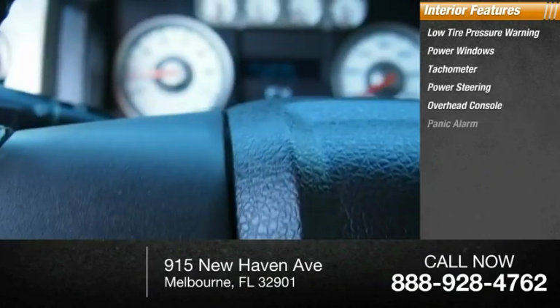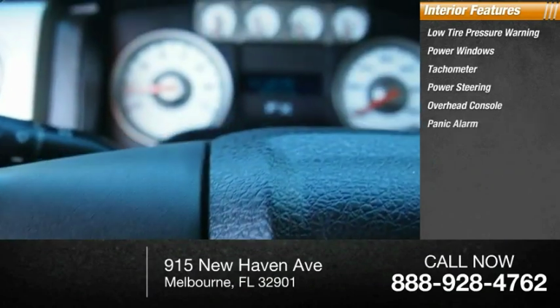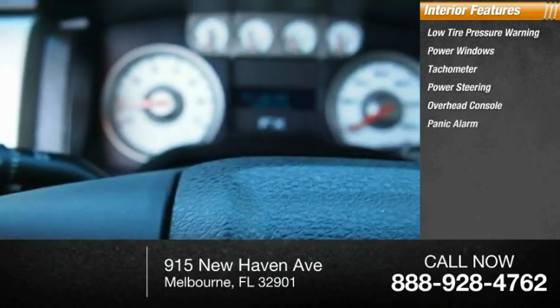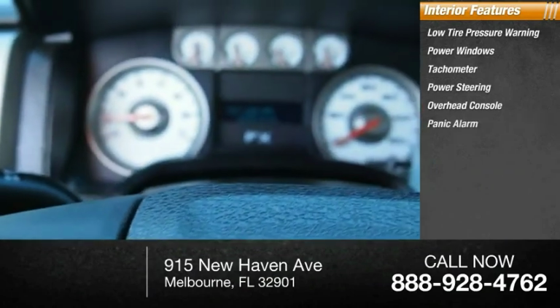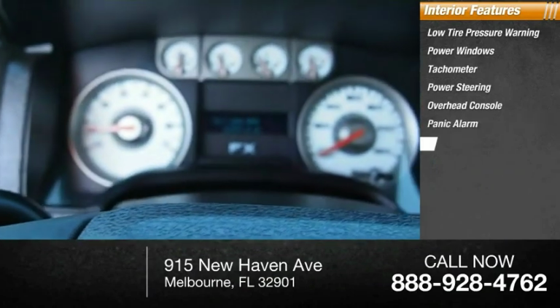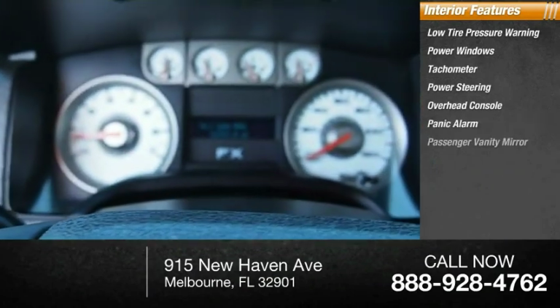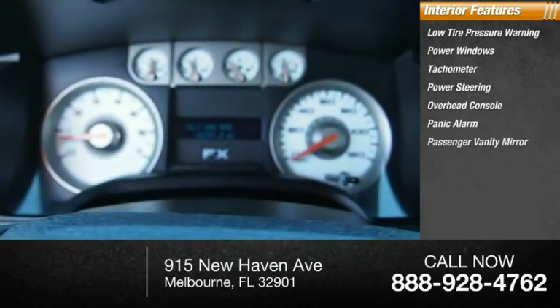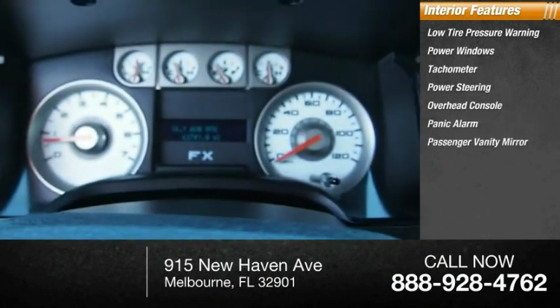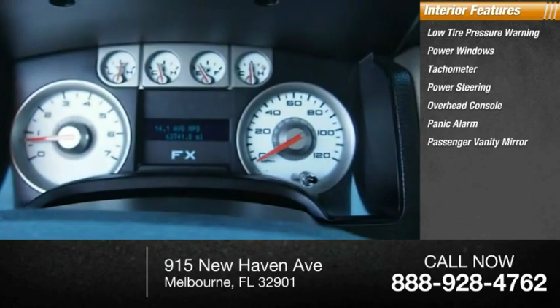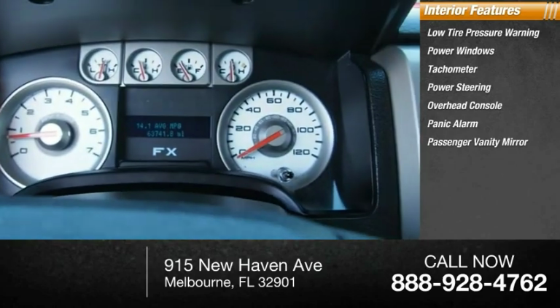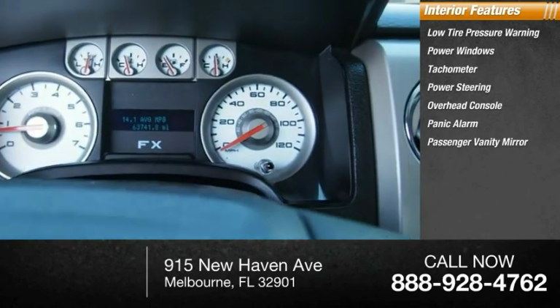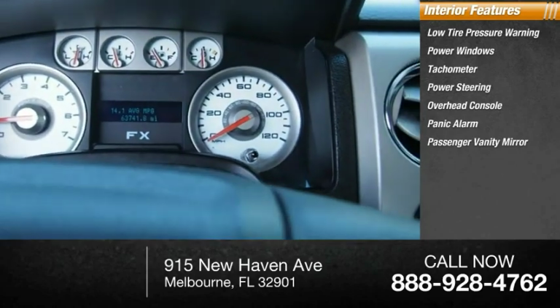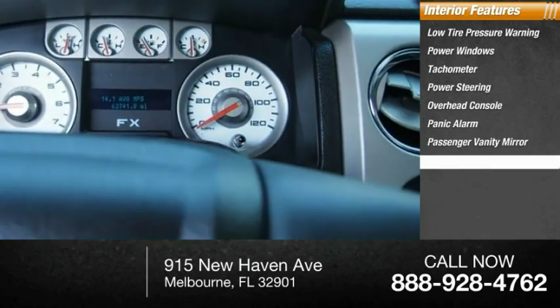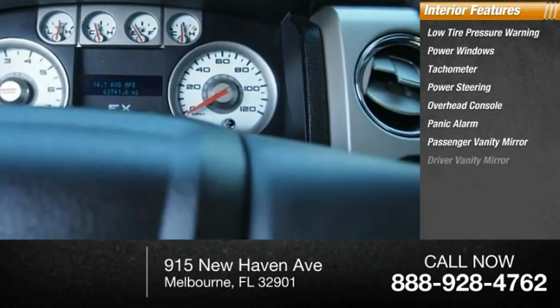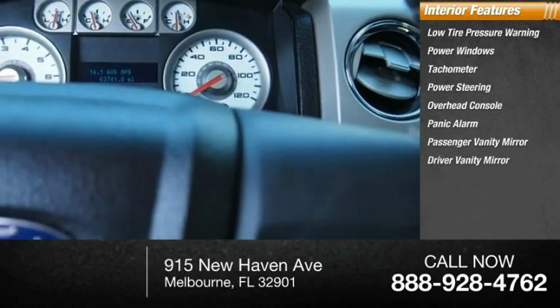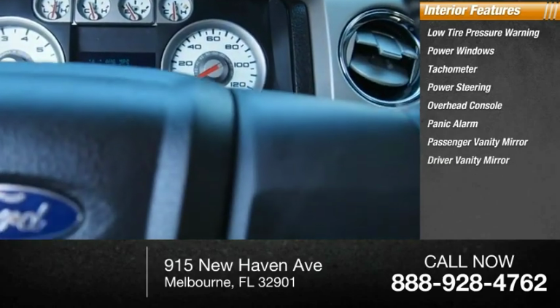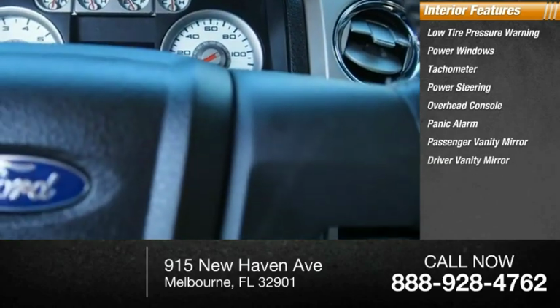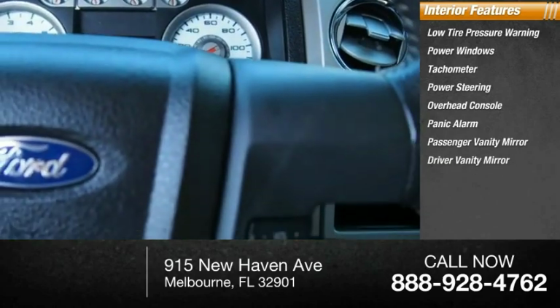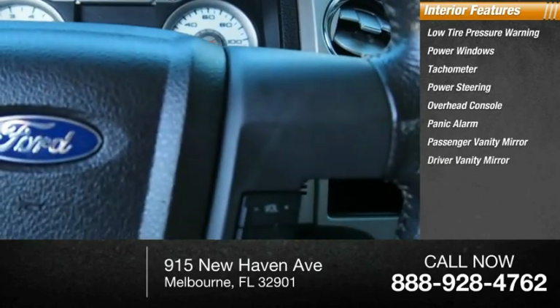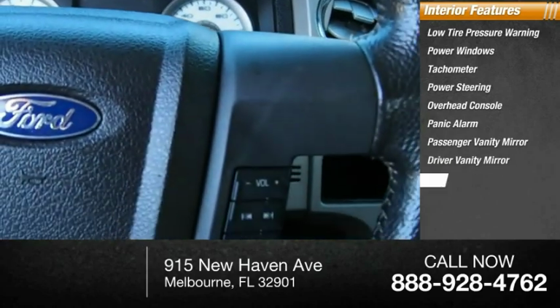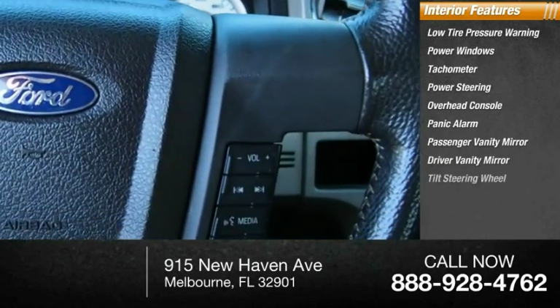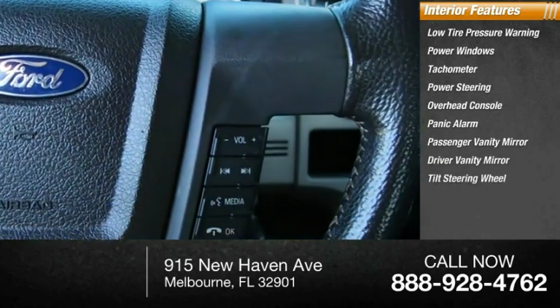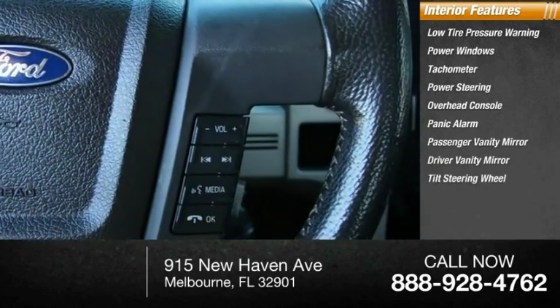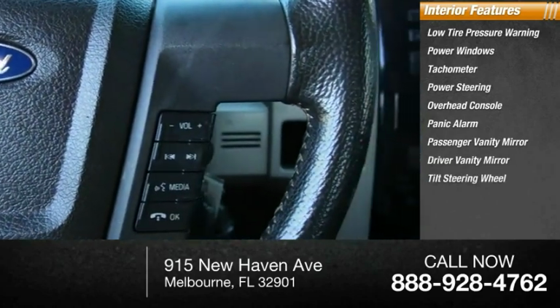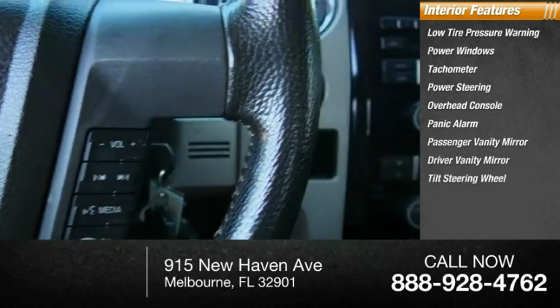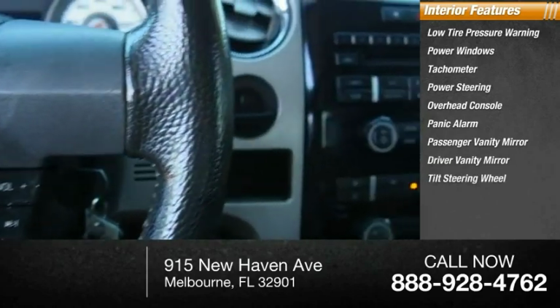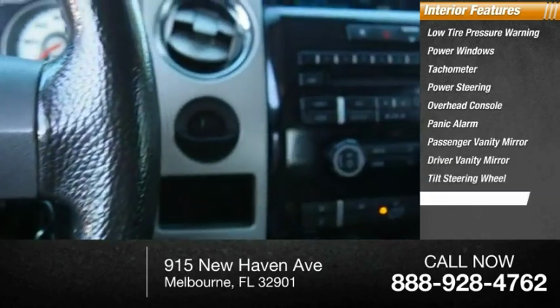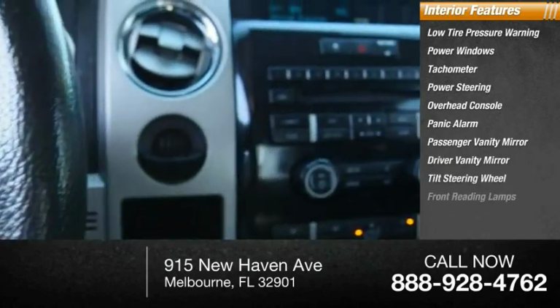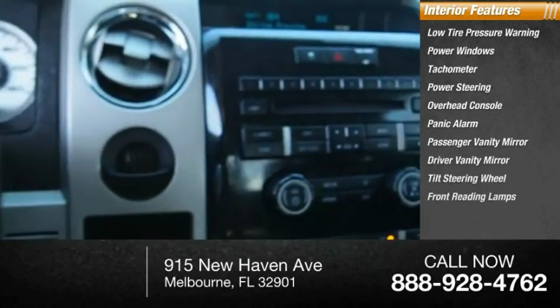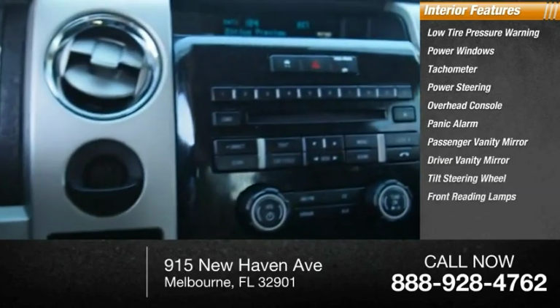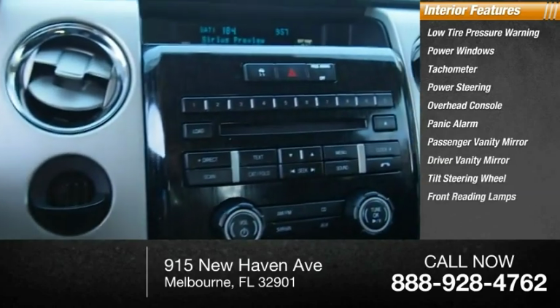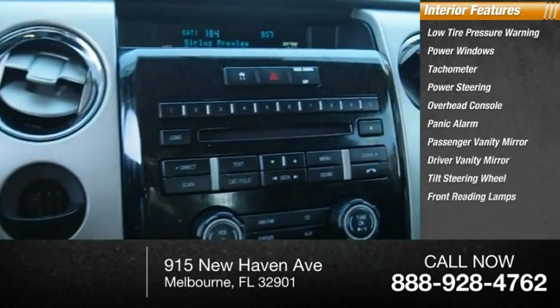Panic alarm, passenger vanity mirror, driver vanity mirror, tilt steering wheel, and front reading lamps.